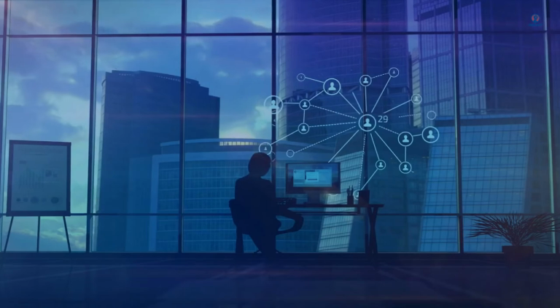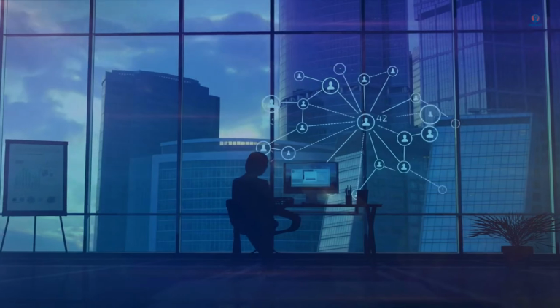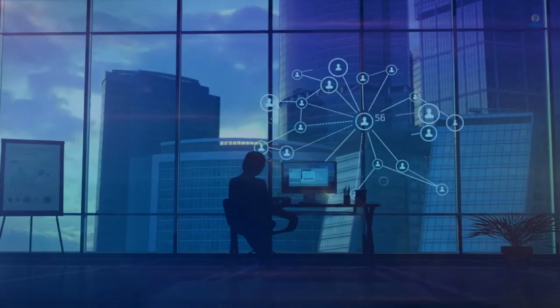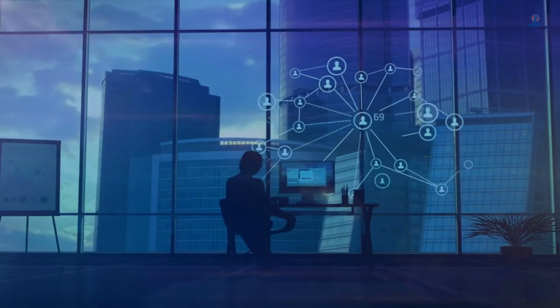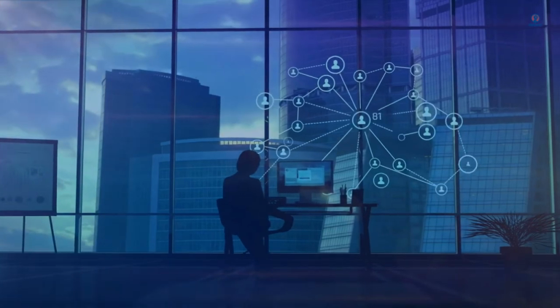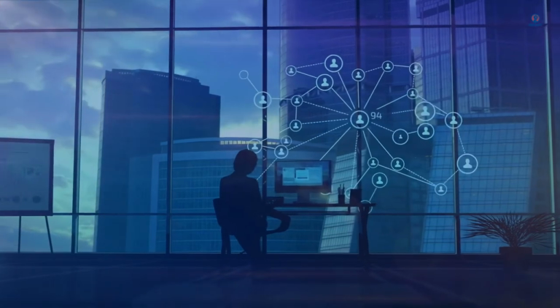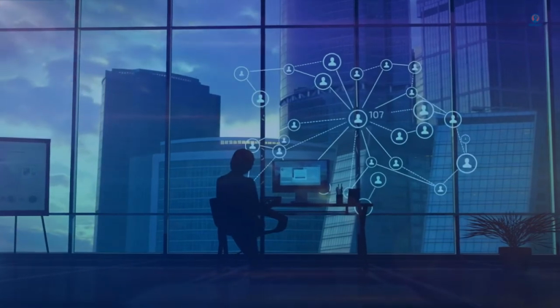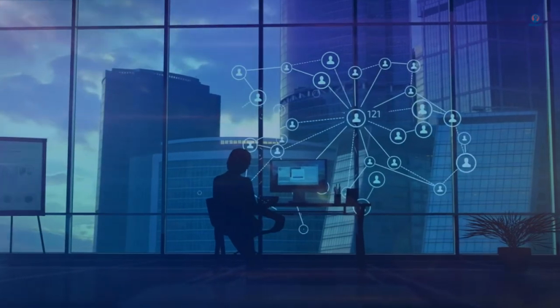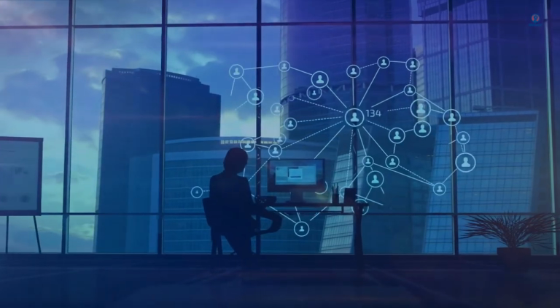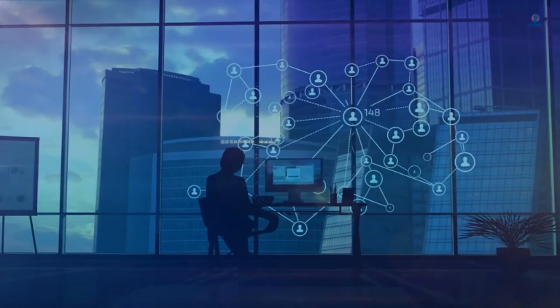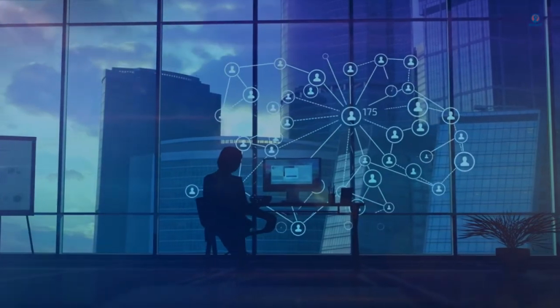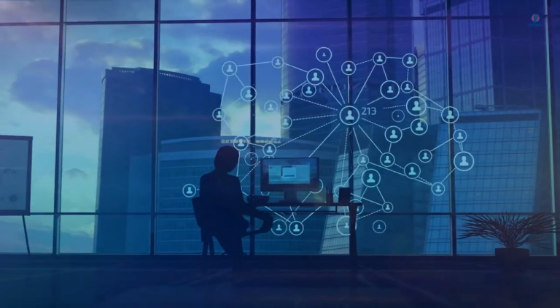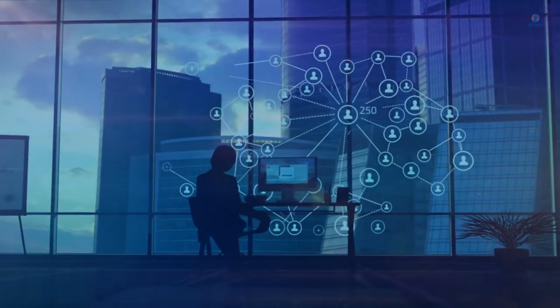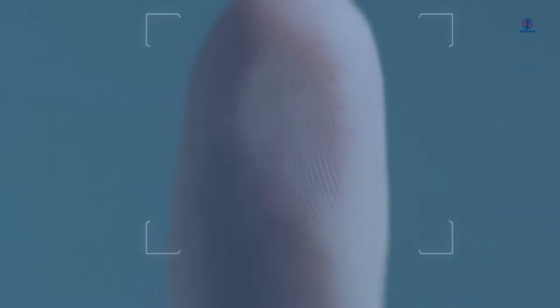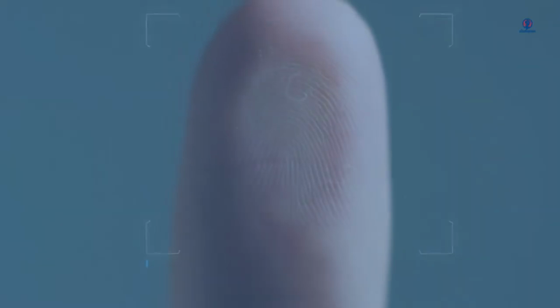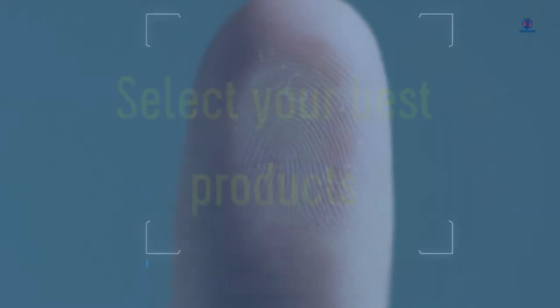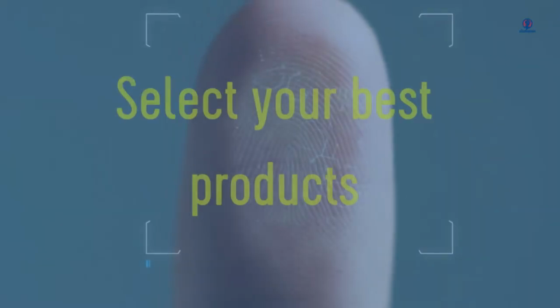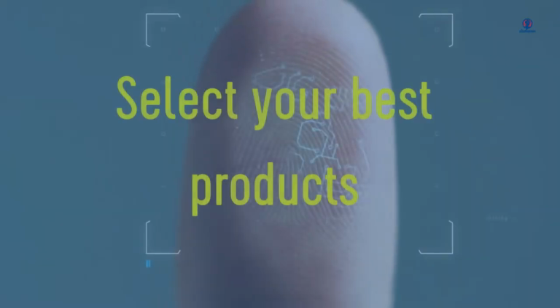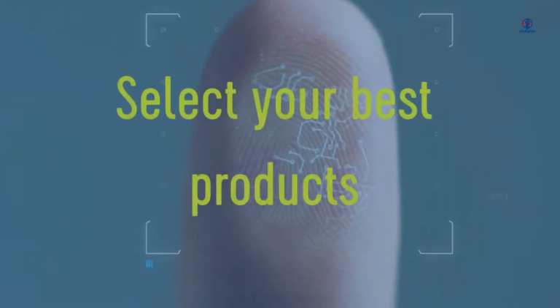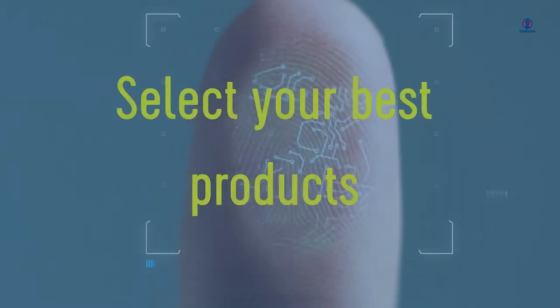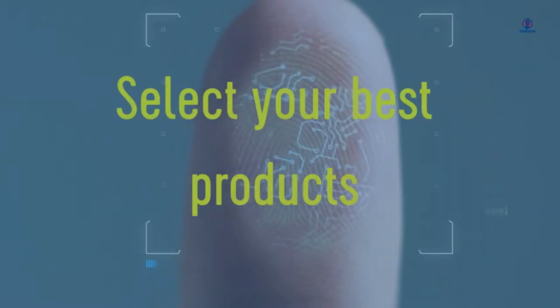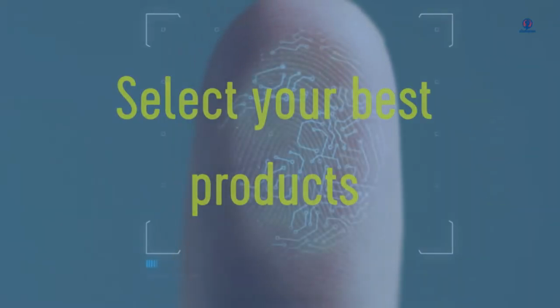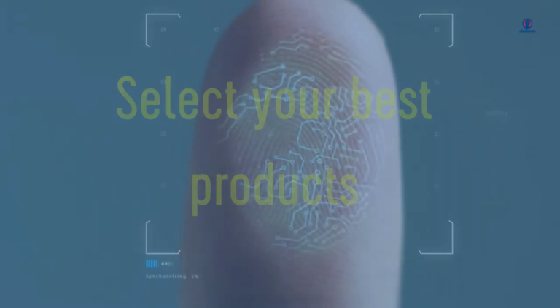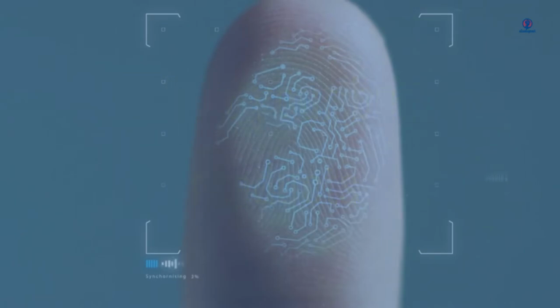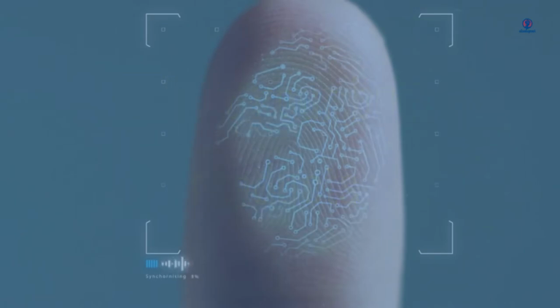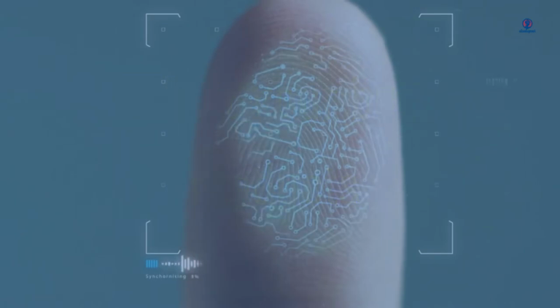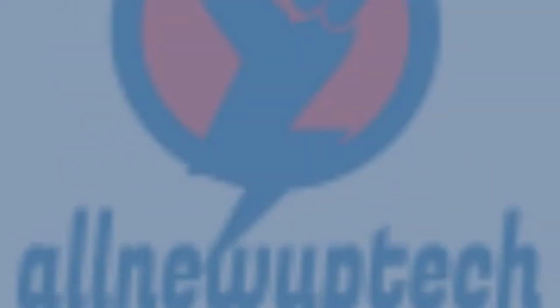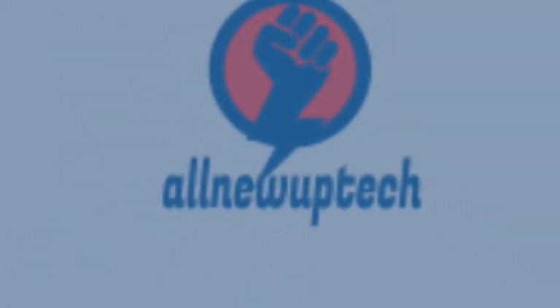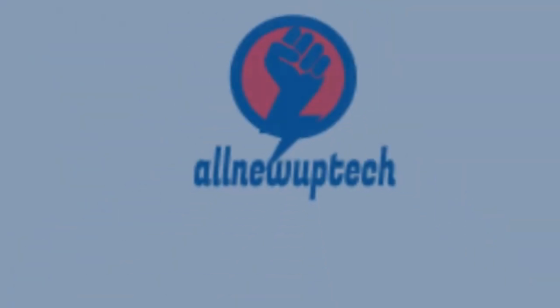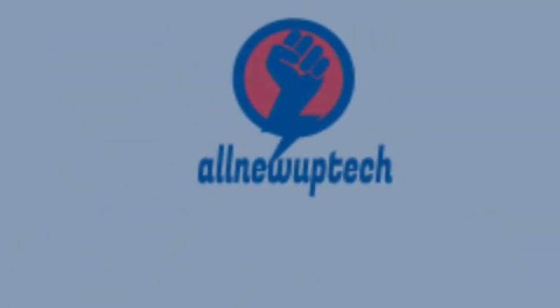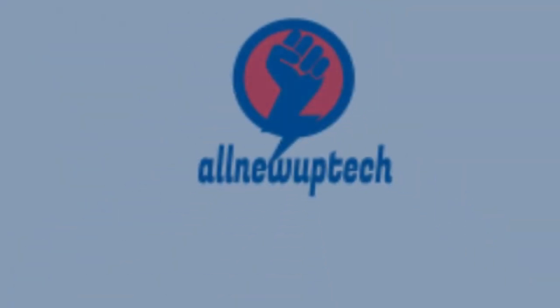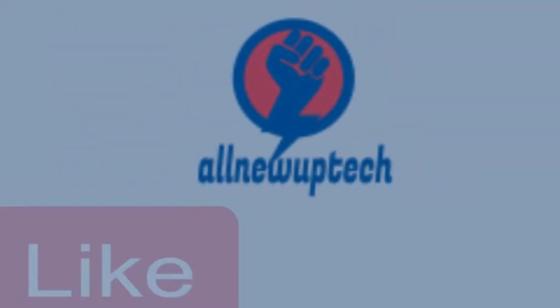Welcome to my channel. Select your best products — all new tech.